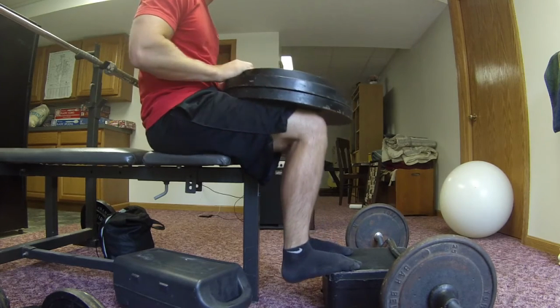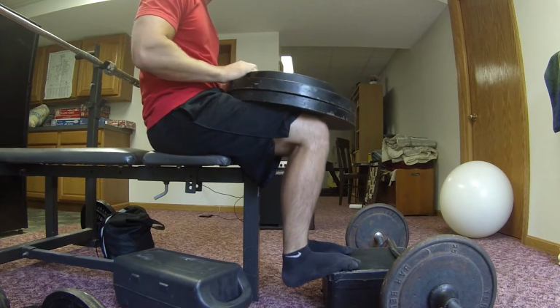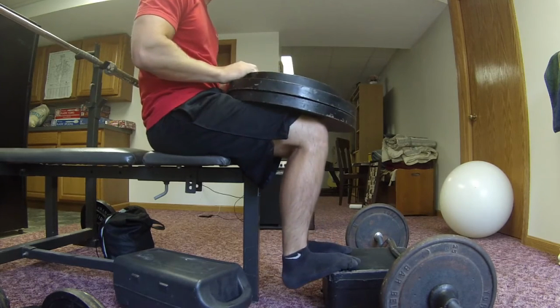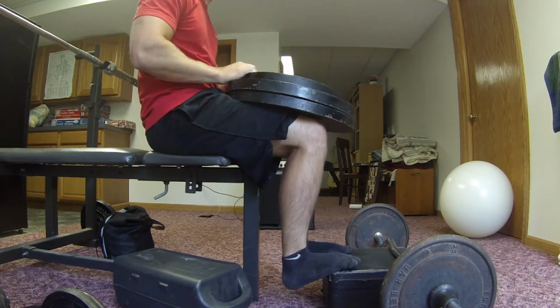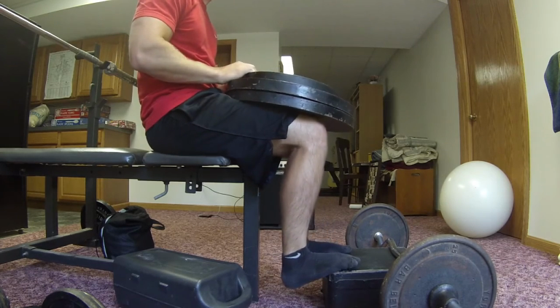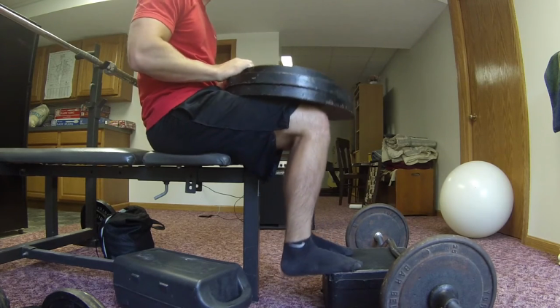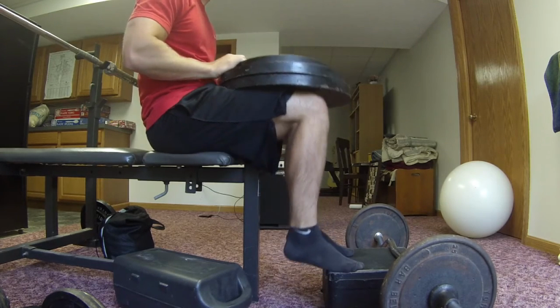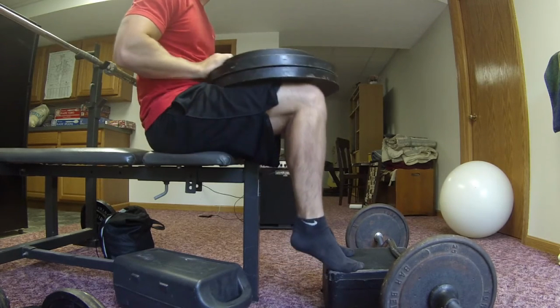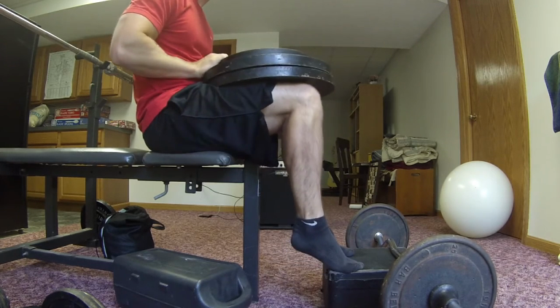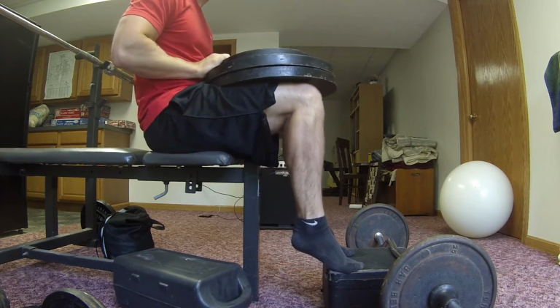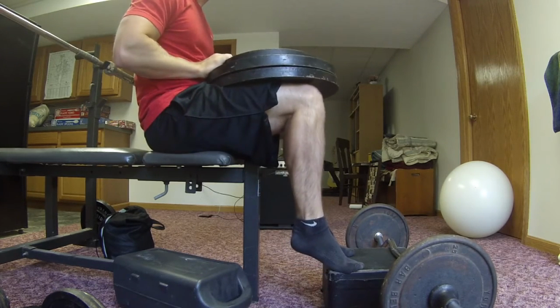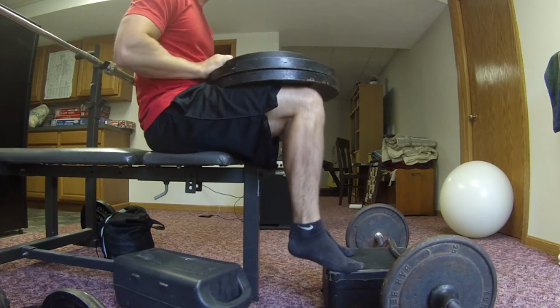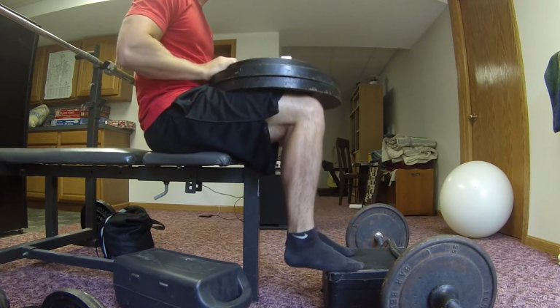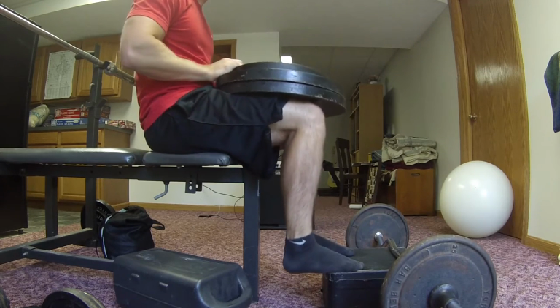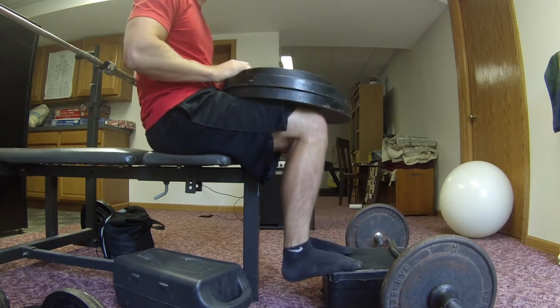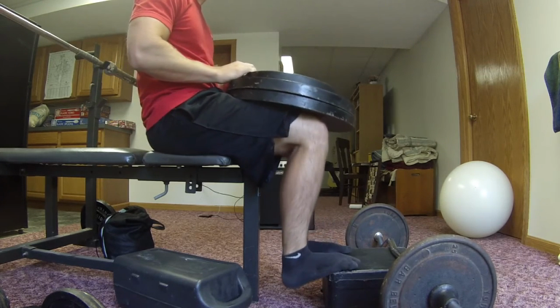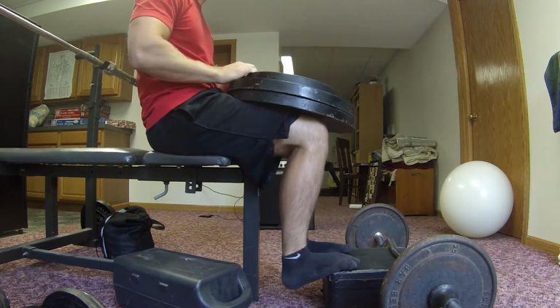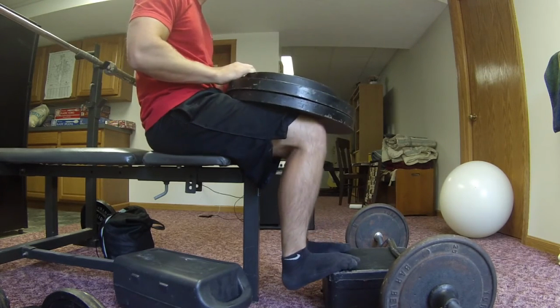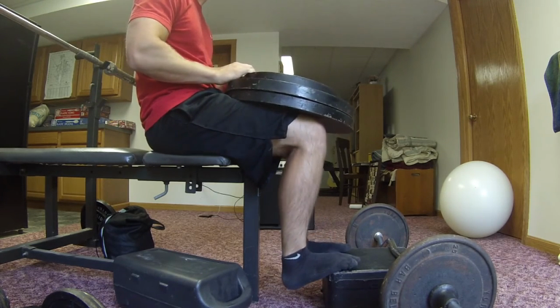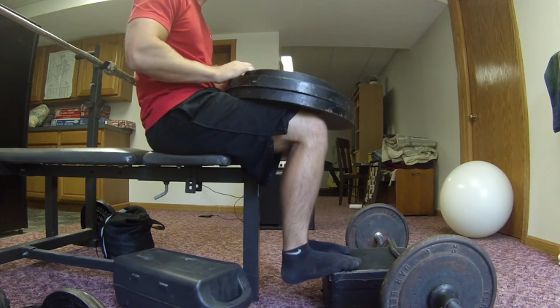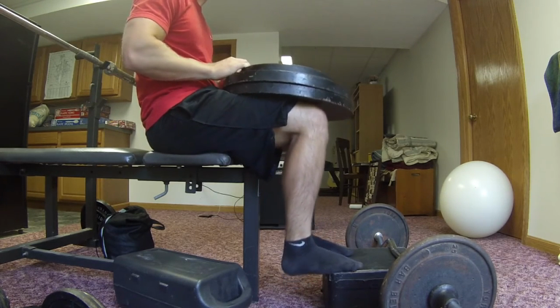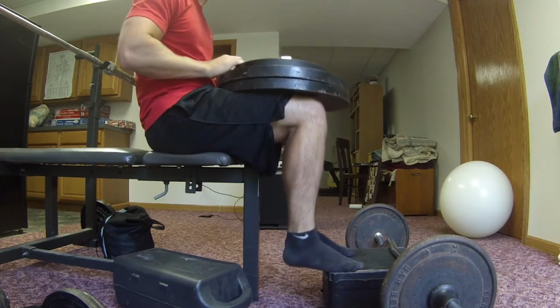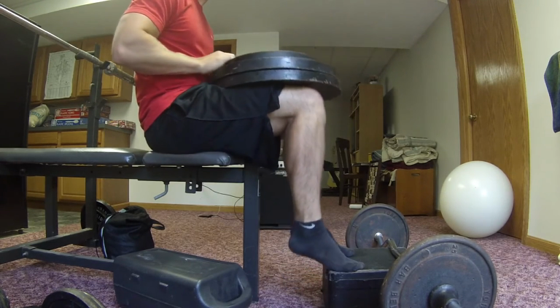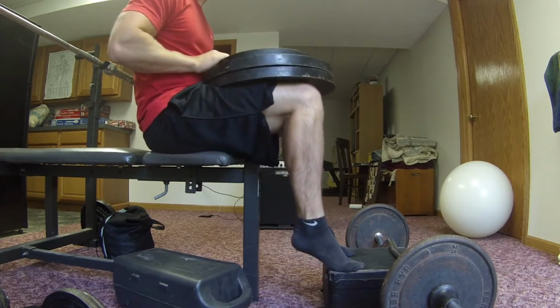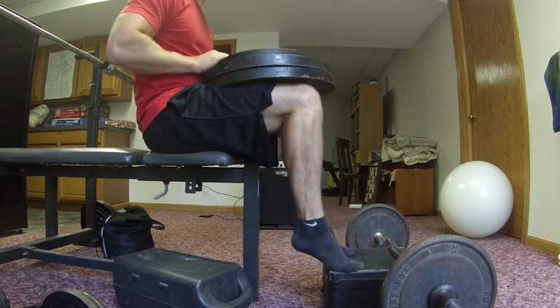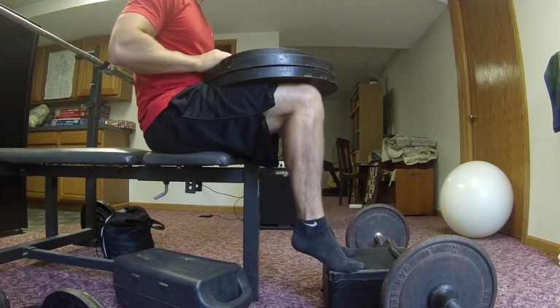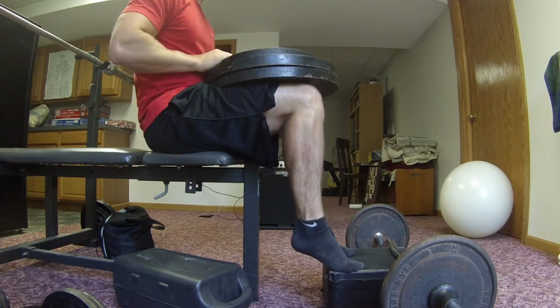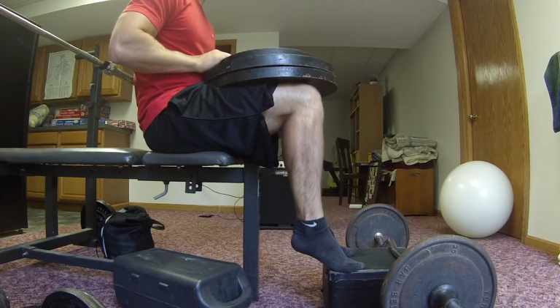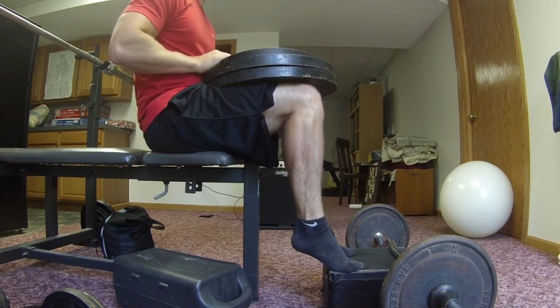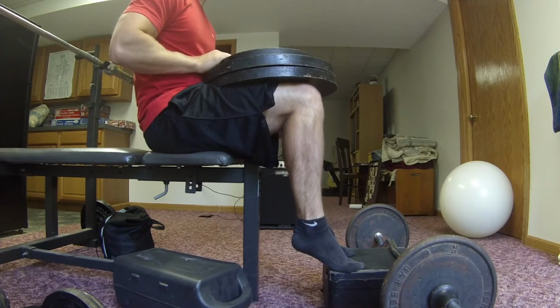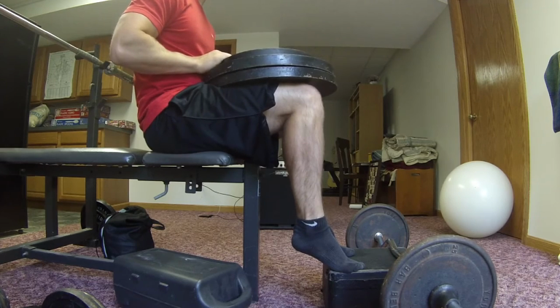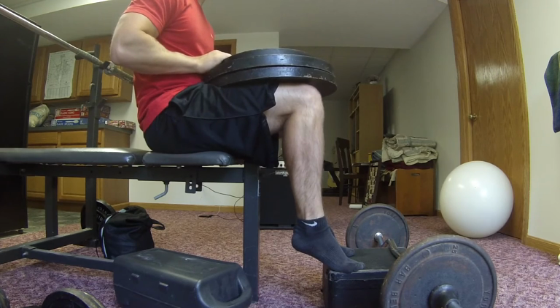It's just like the machine. Just holding the weight — you can even lean forward to add your own body weight to it.